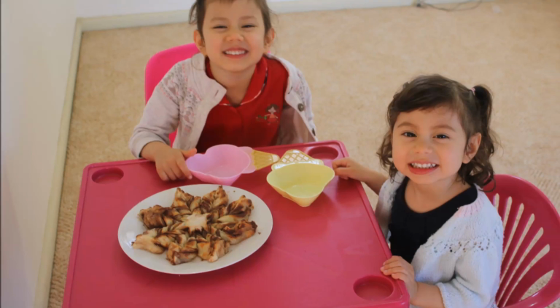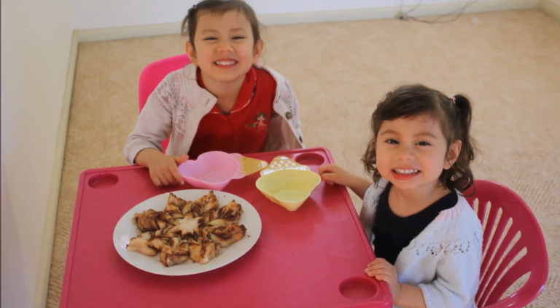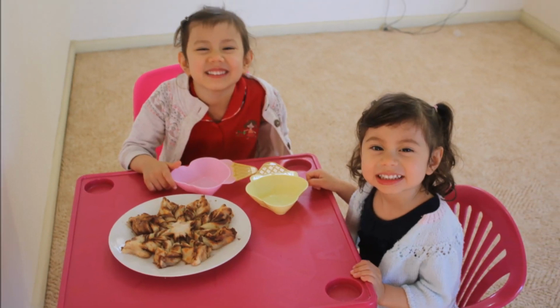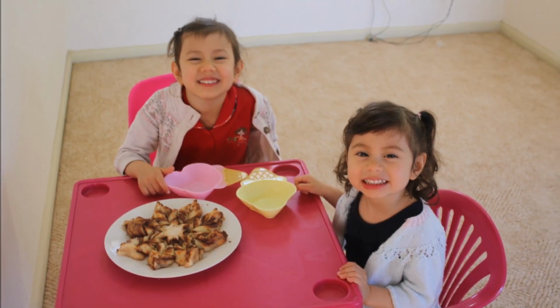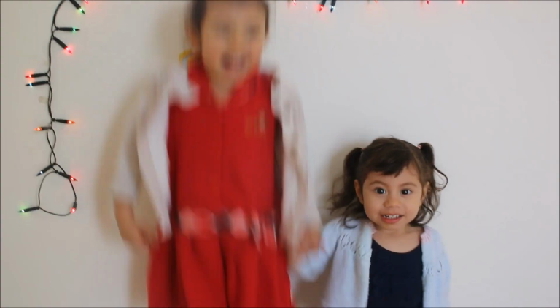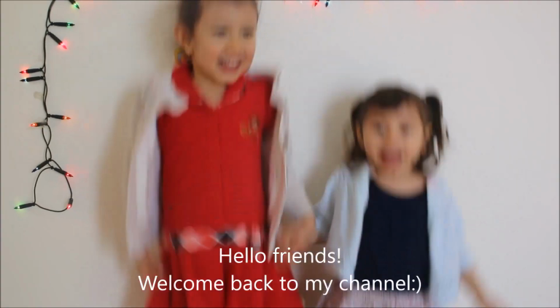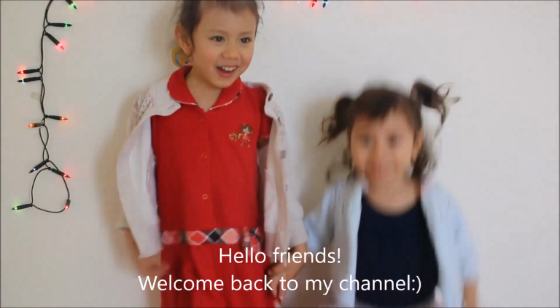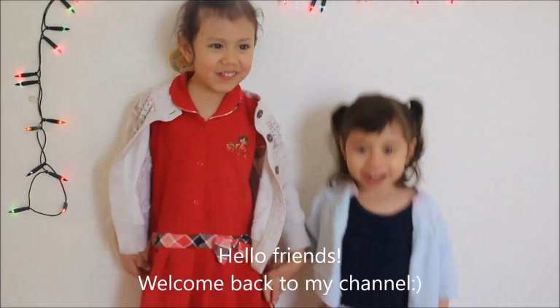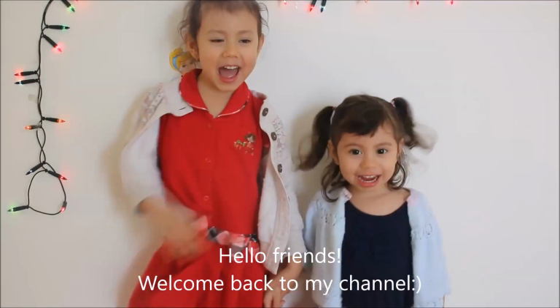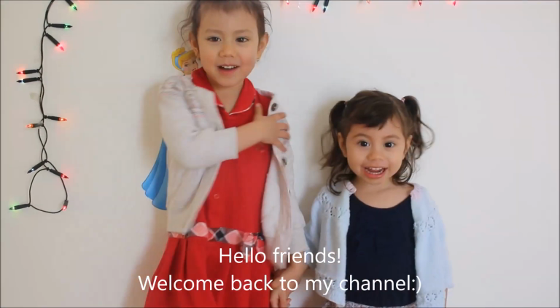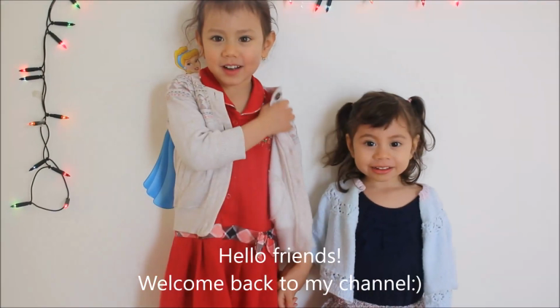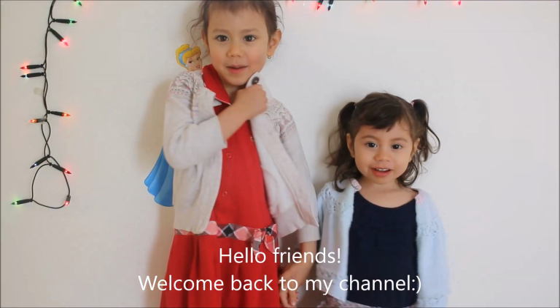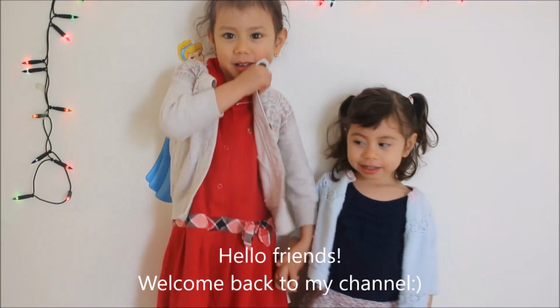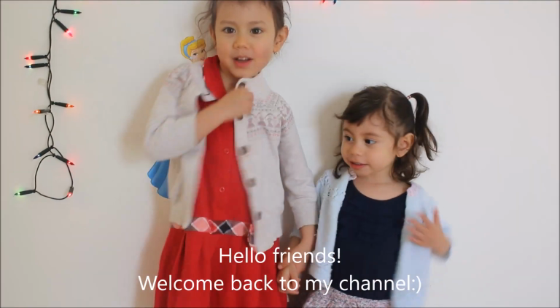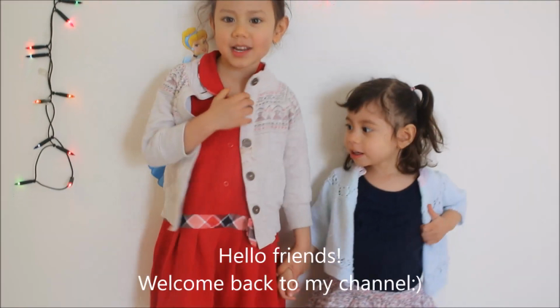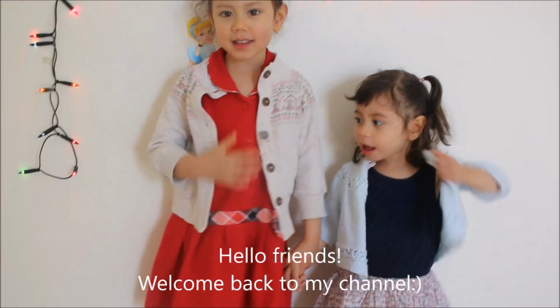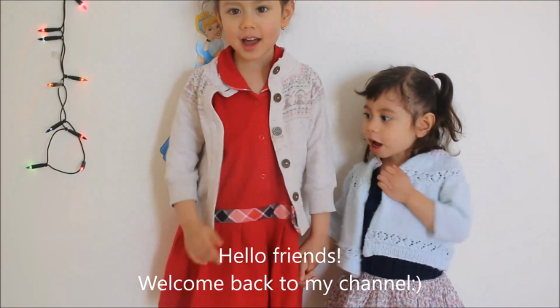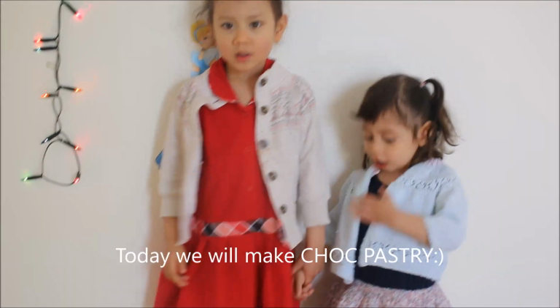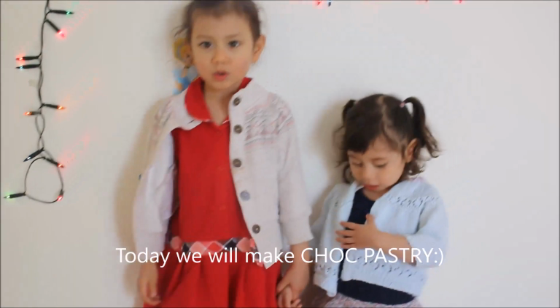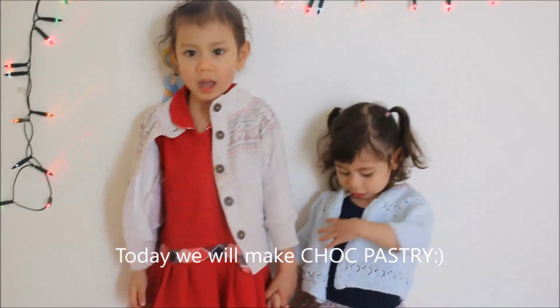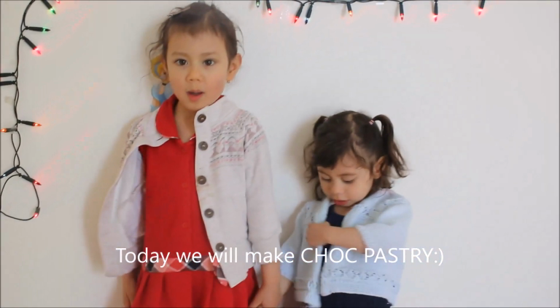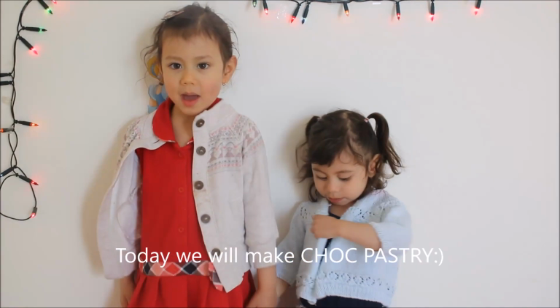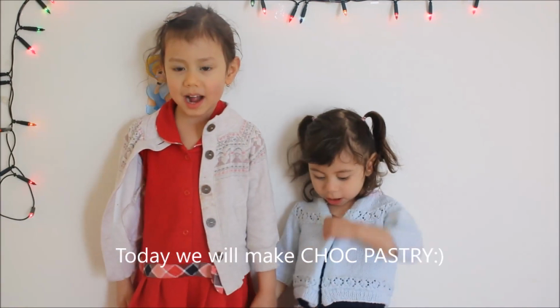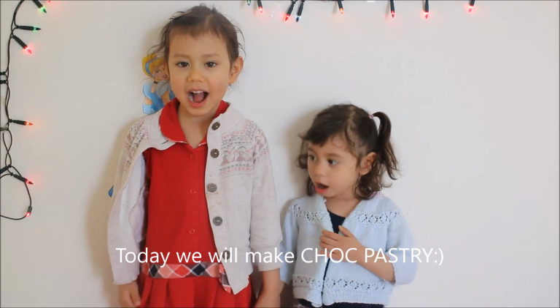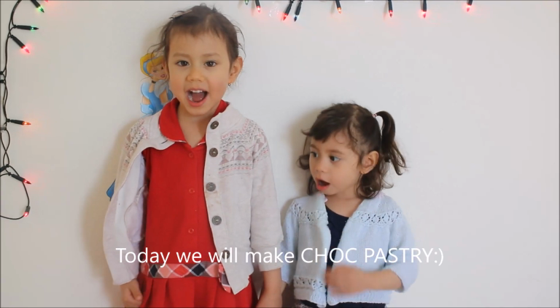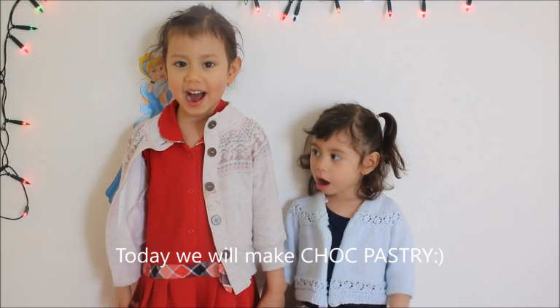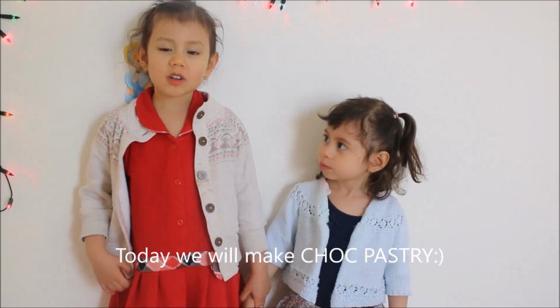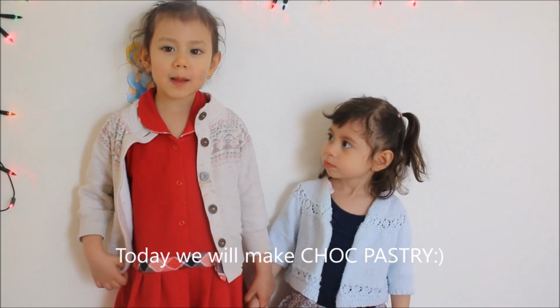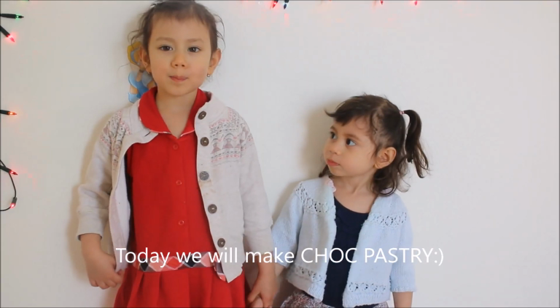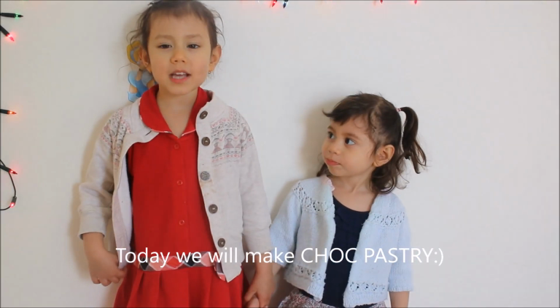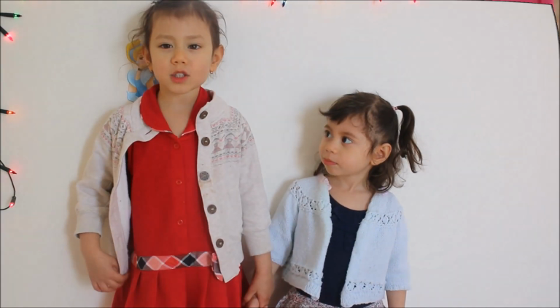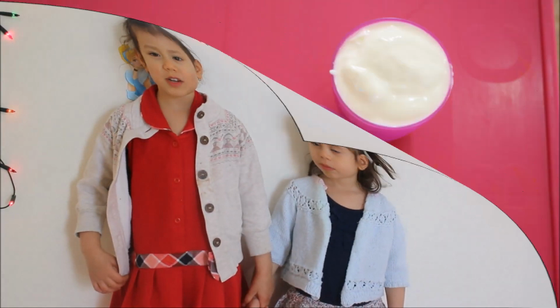Hello friends! Welcome back to my channel! Today we're making chocolate pastry.